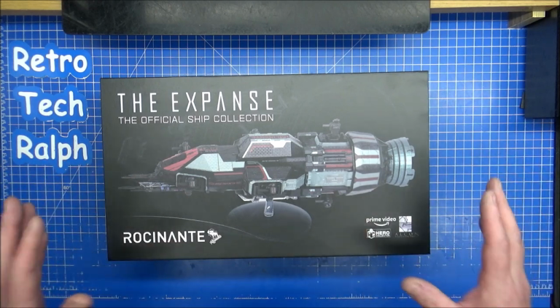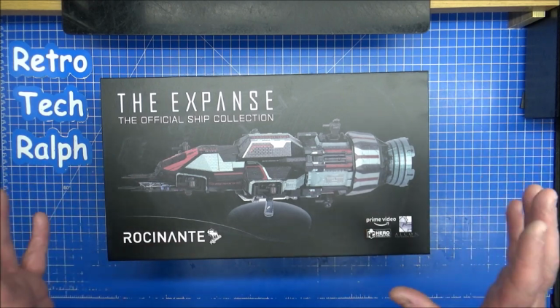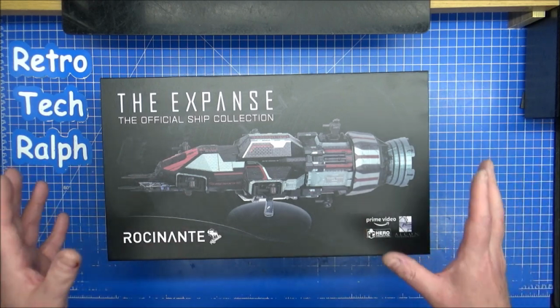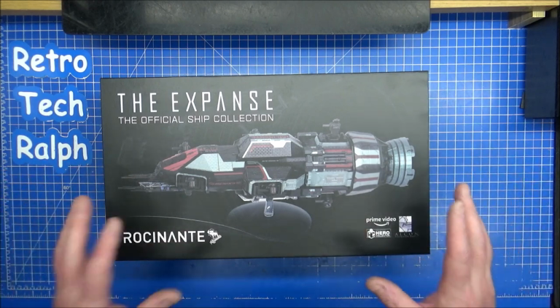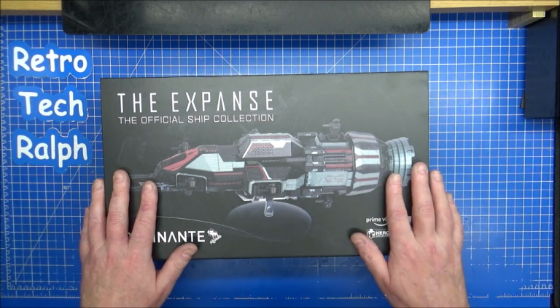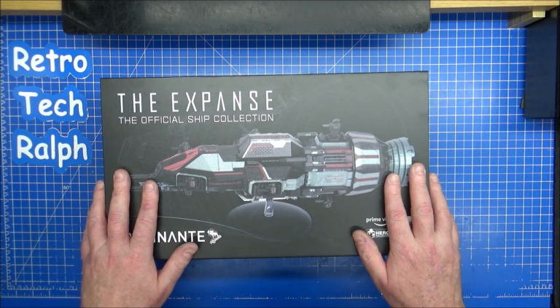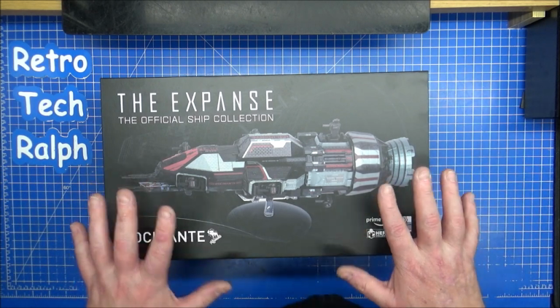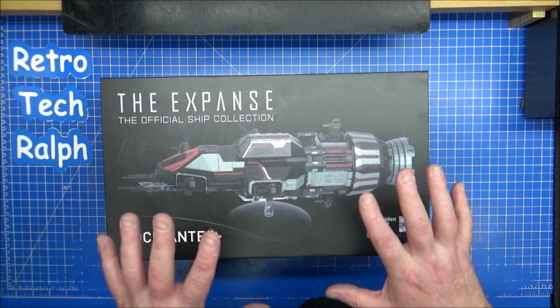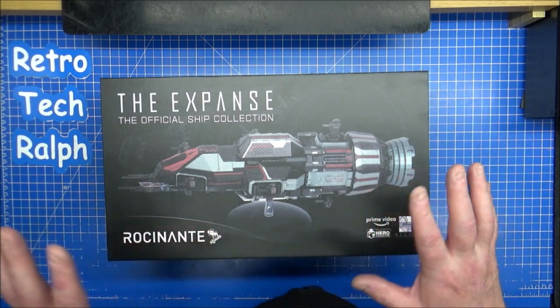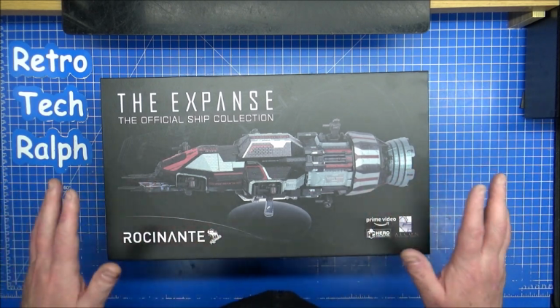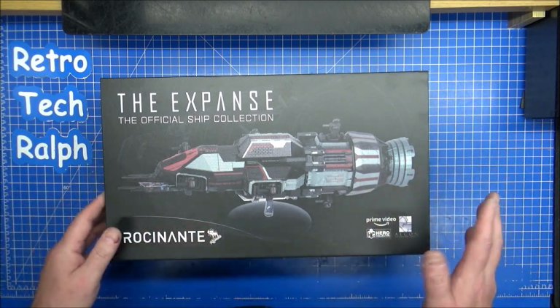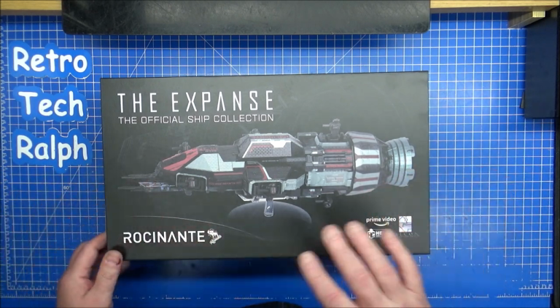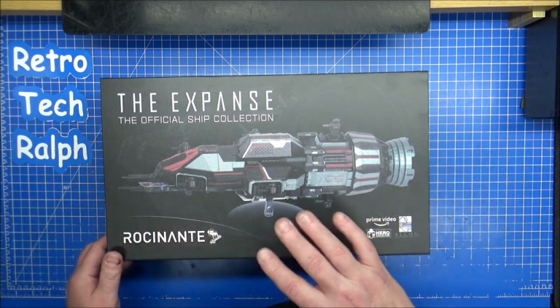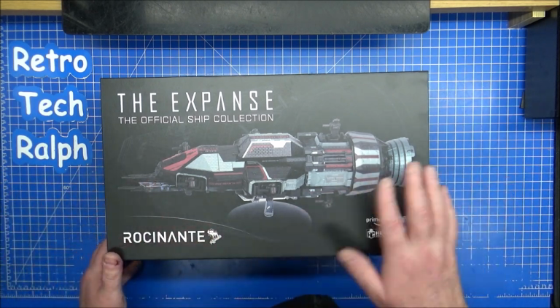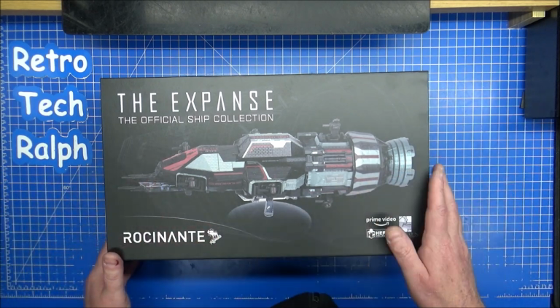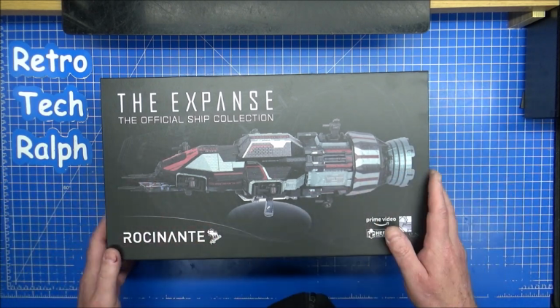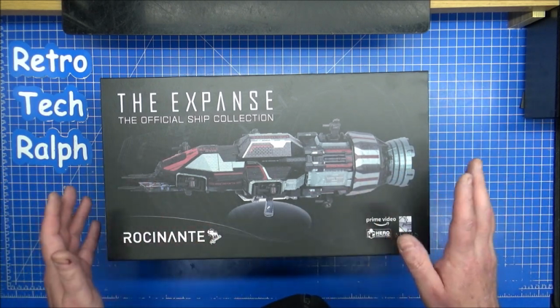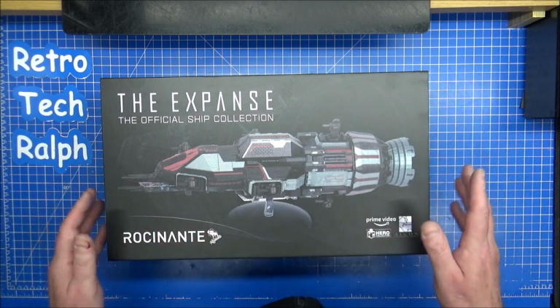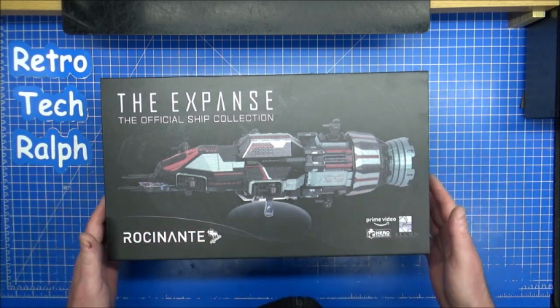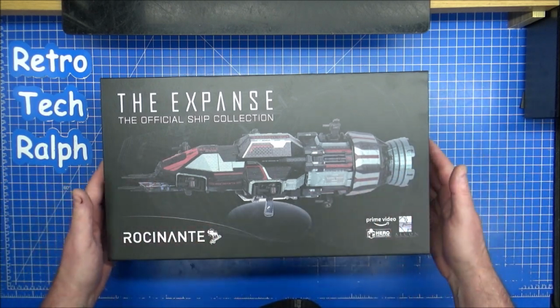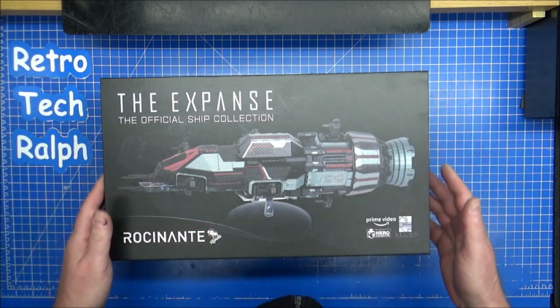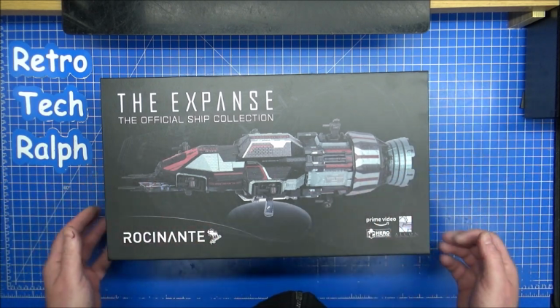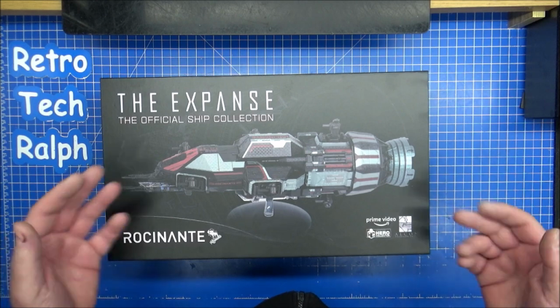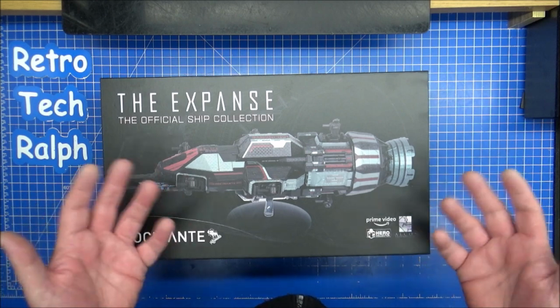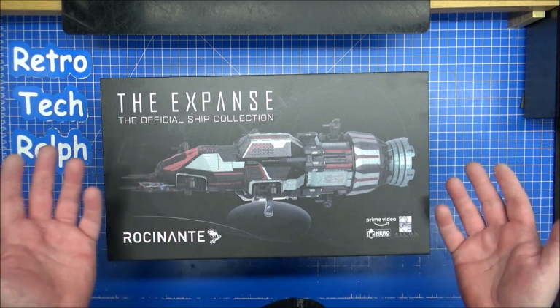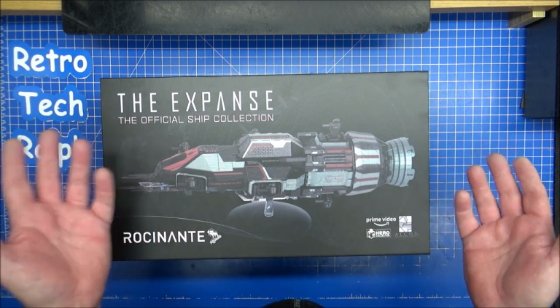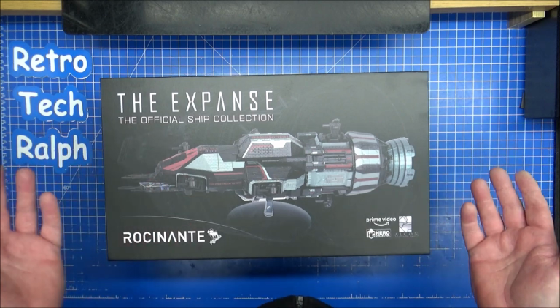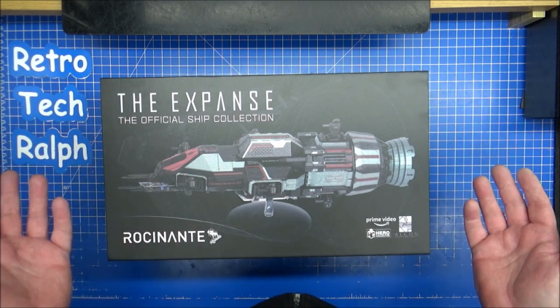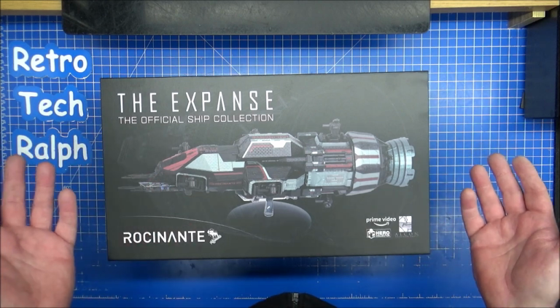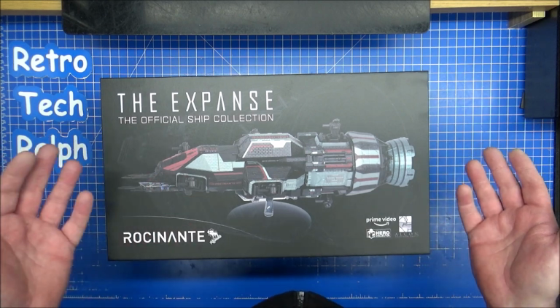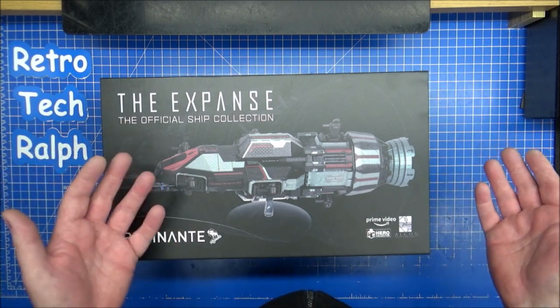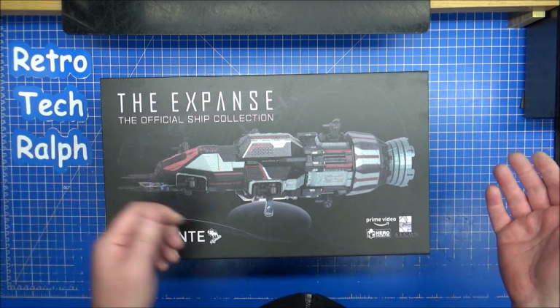This is the Rocinante, this is the hero ship. If you've never watched The Expanse and you've watched sci-fi, what are you doing?